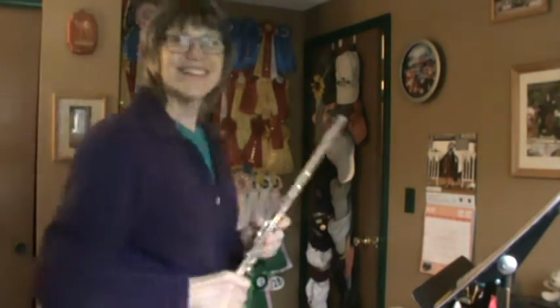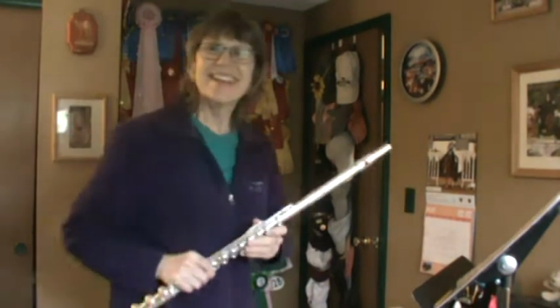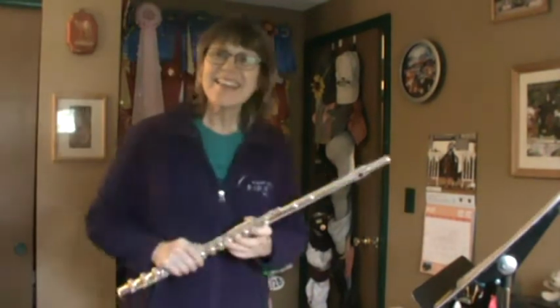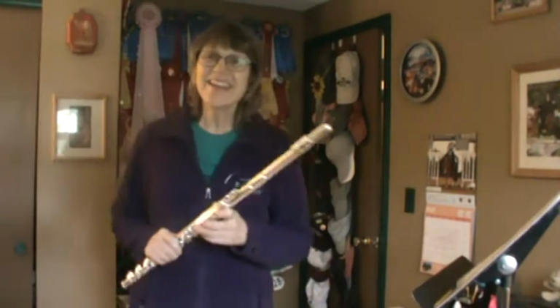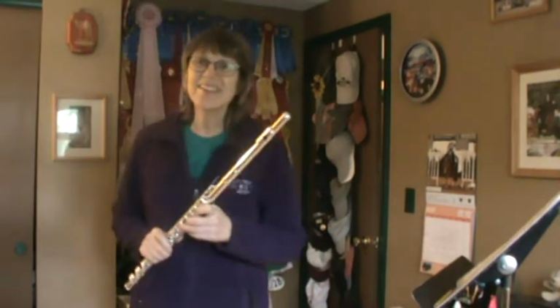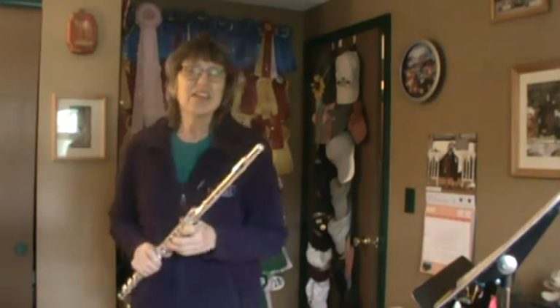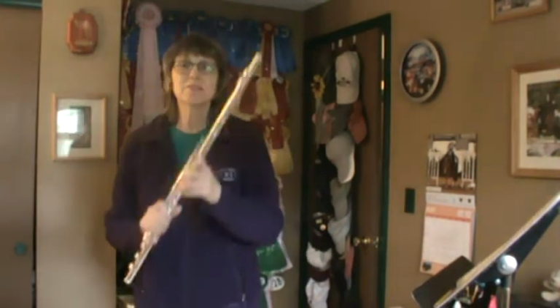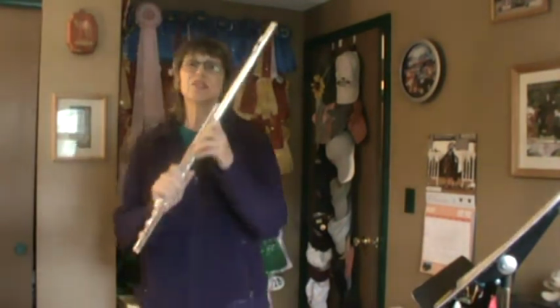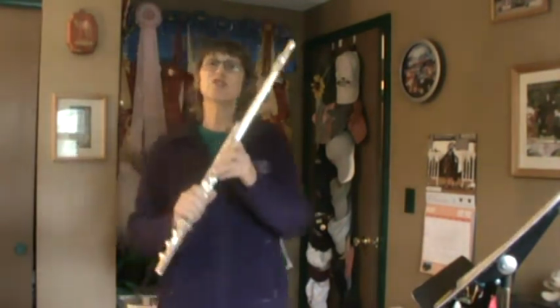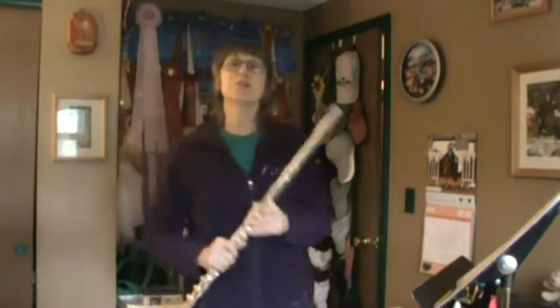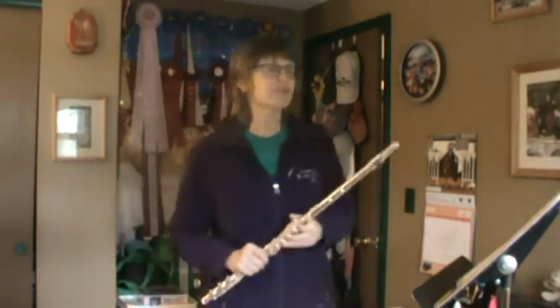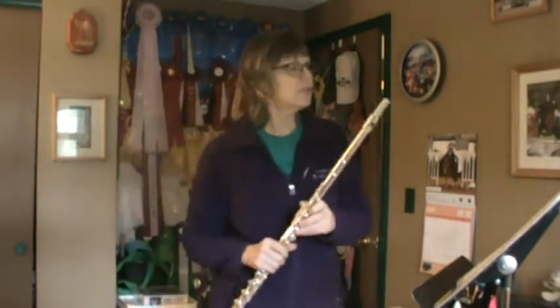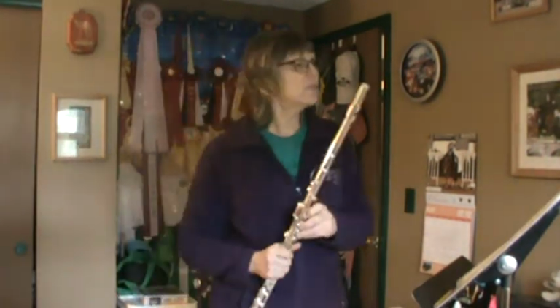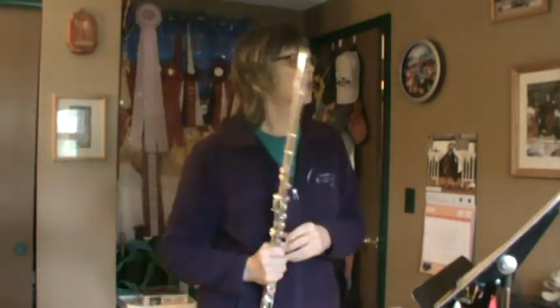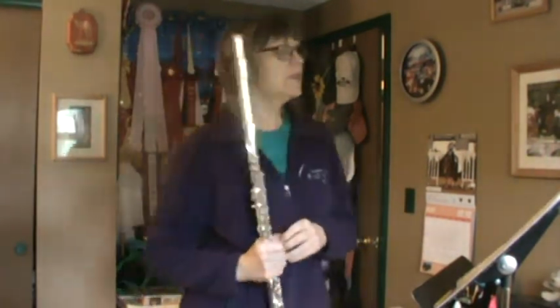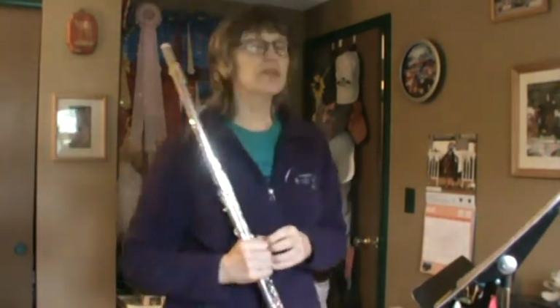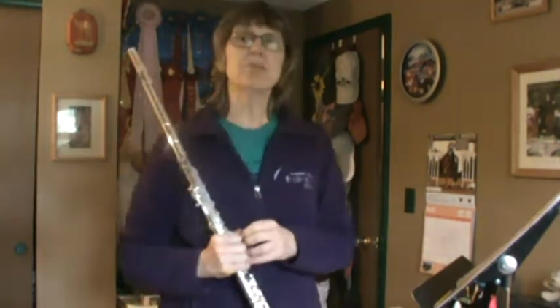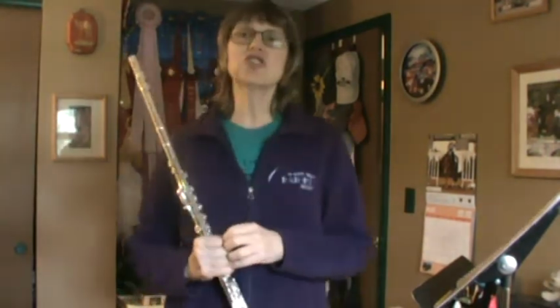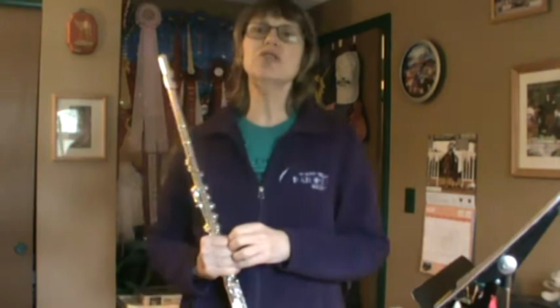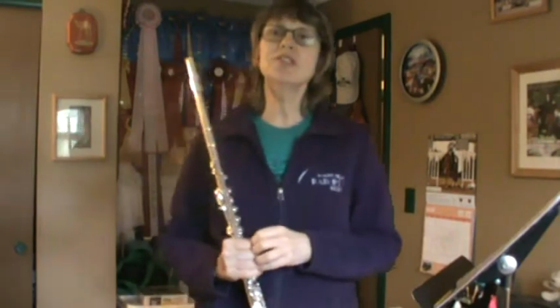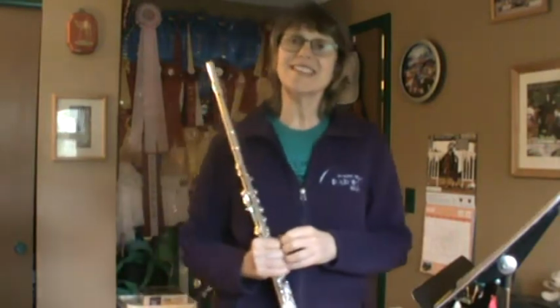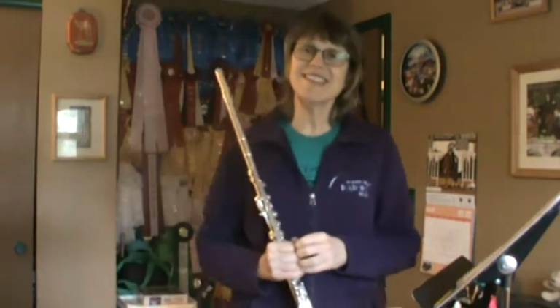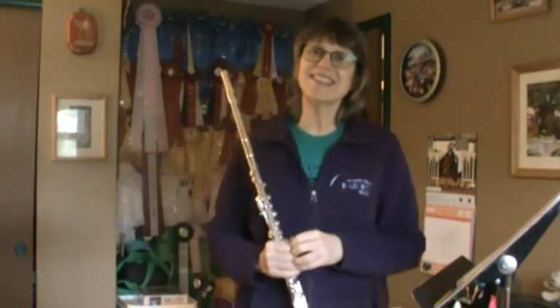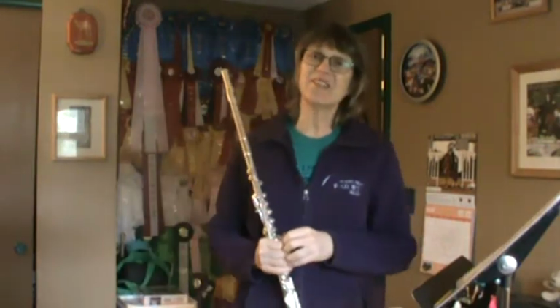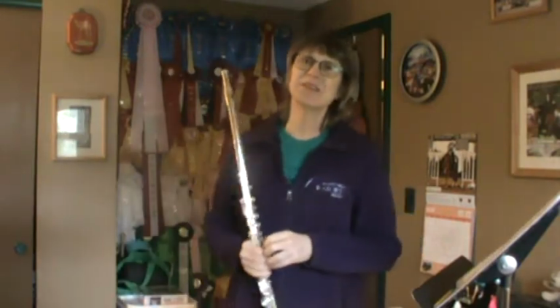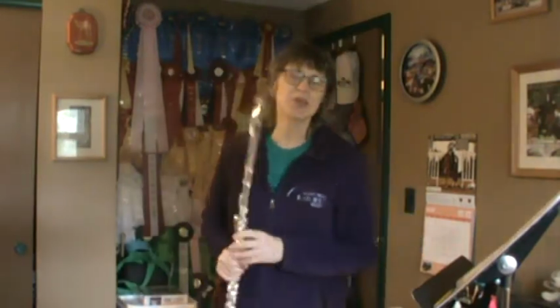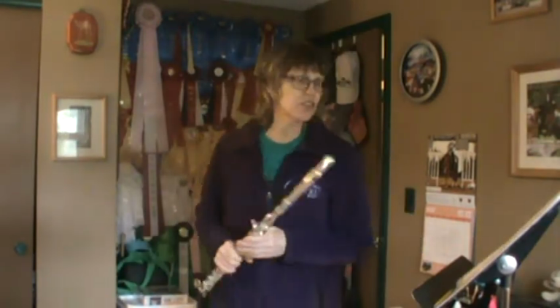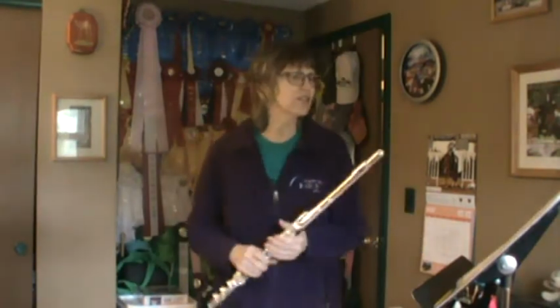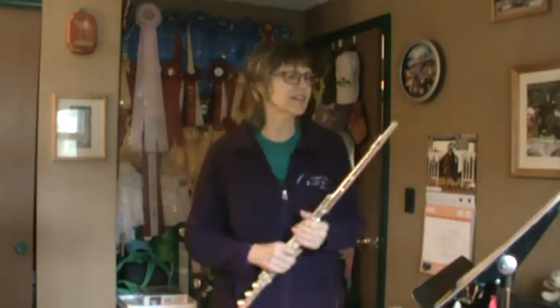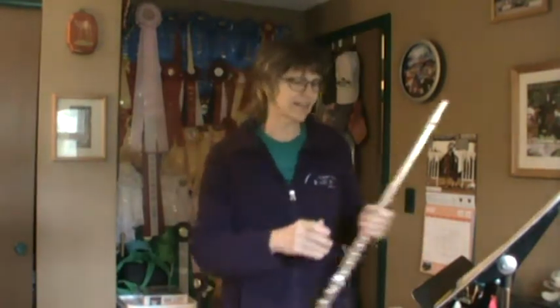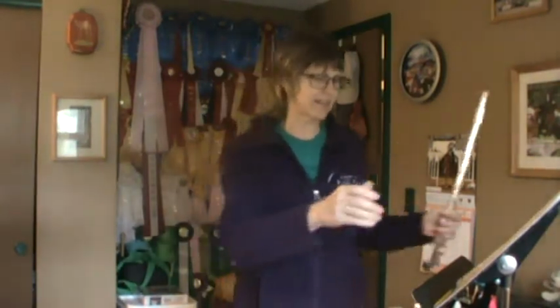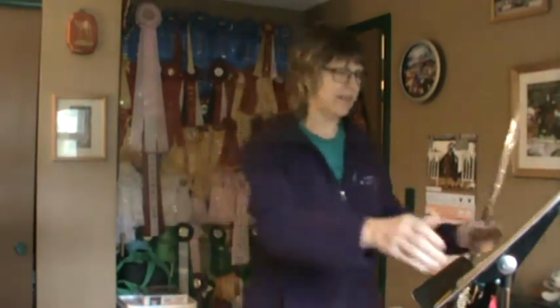Hi there! It's Mrs. Drake with the flute. We're going to be doing Book 2, Lesson 7.